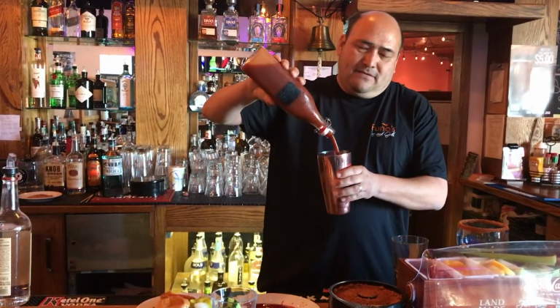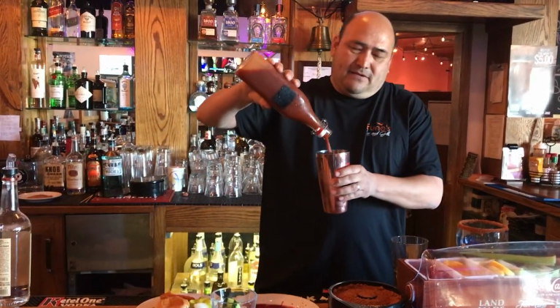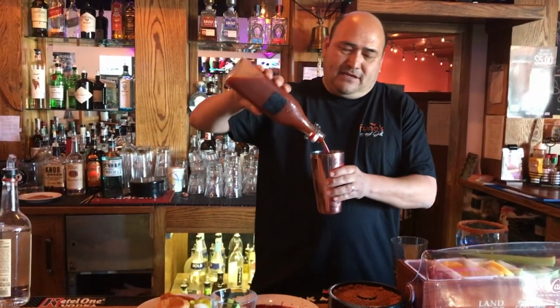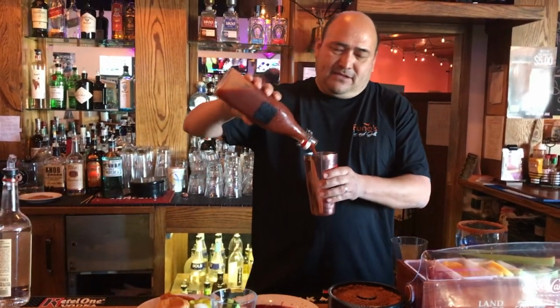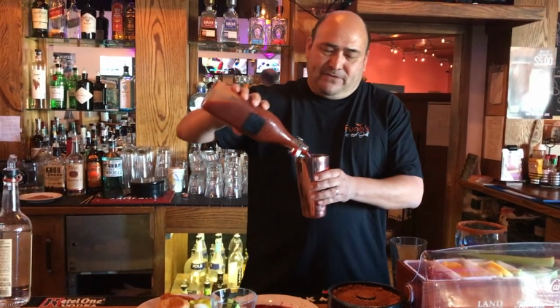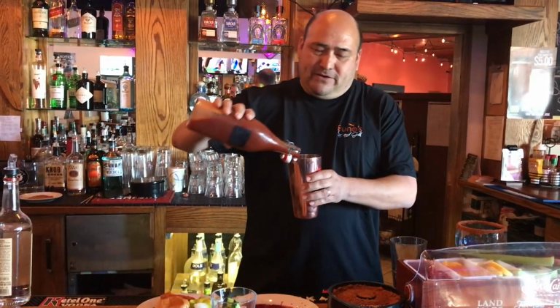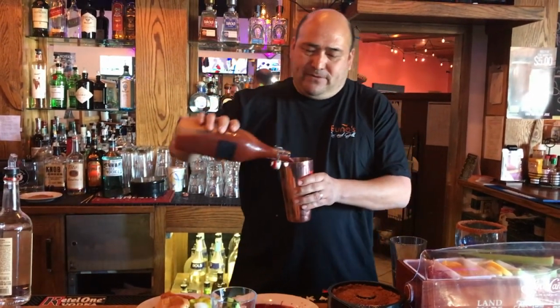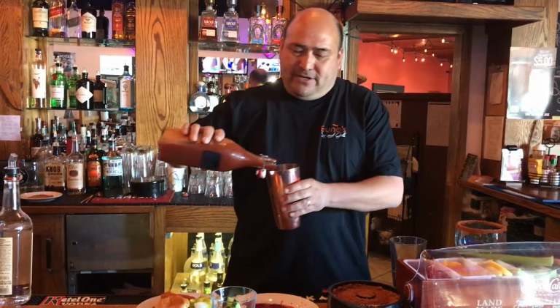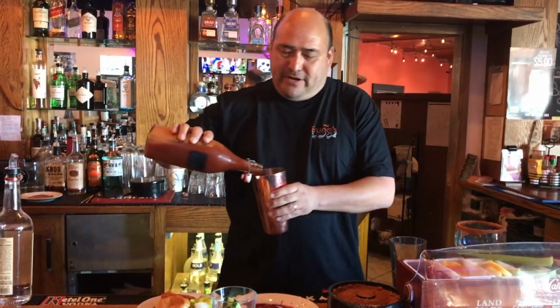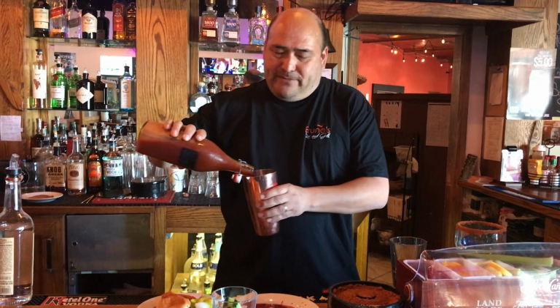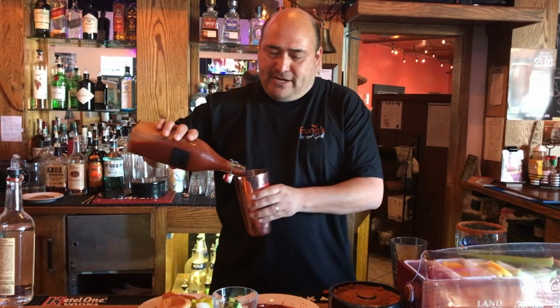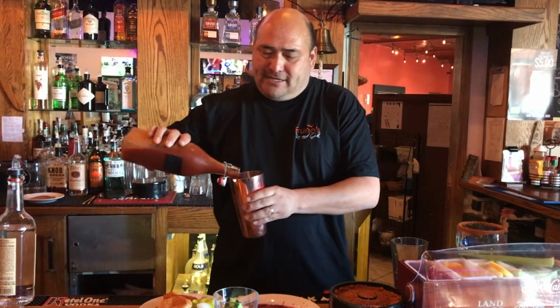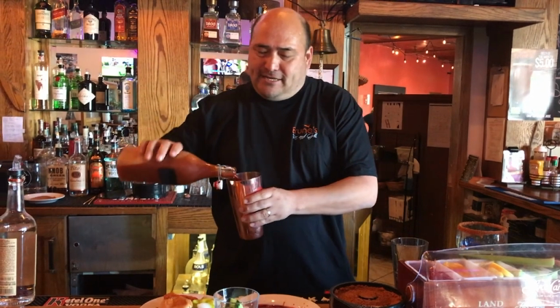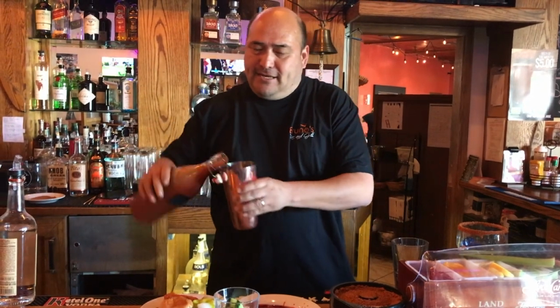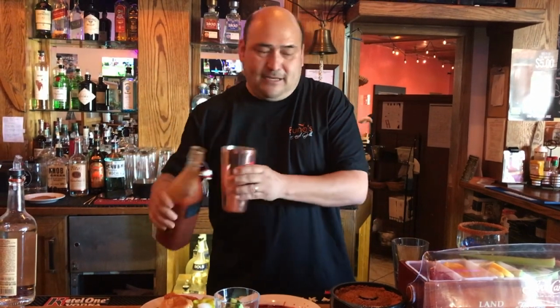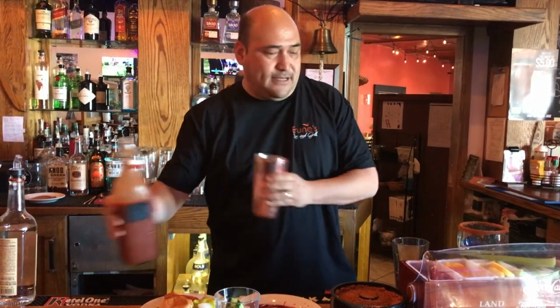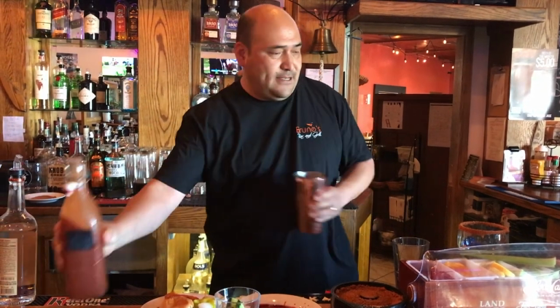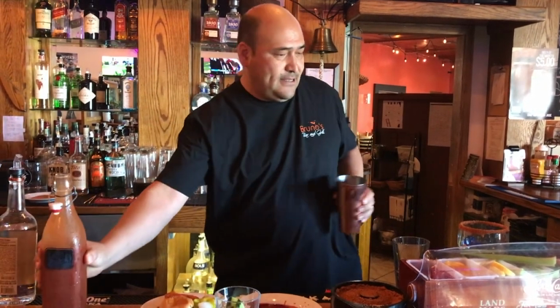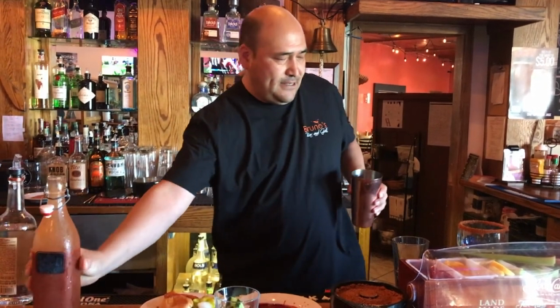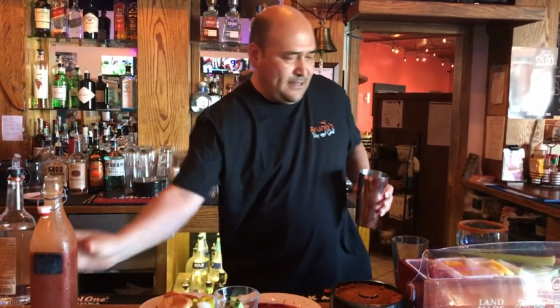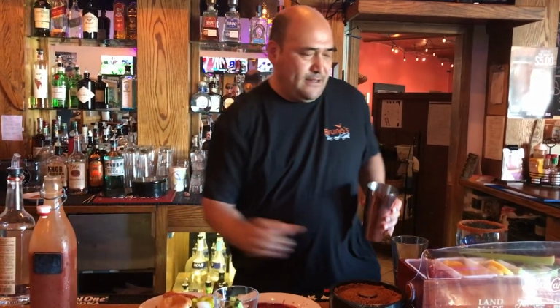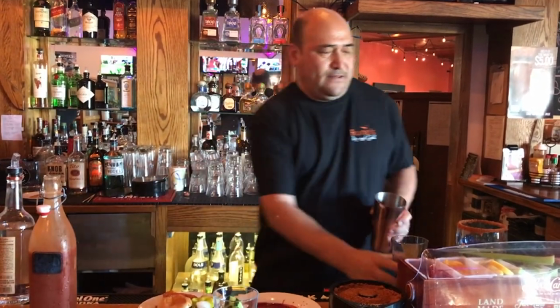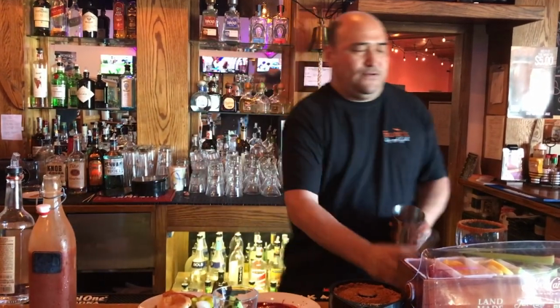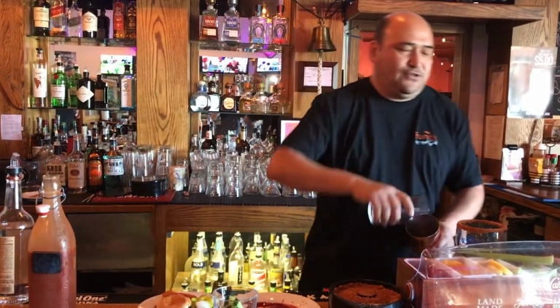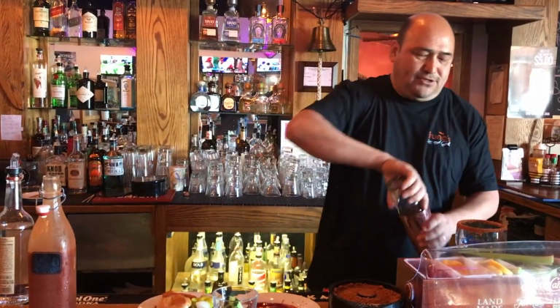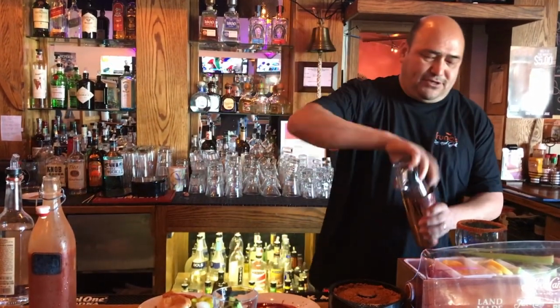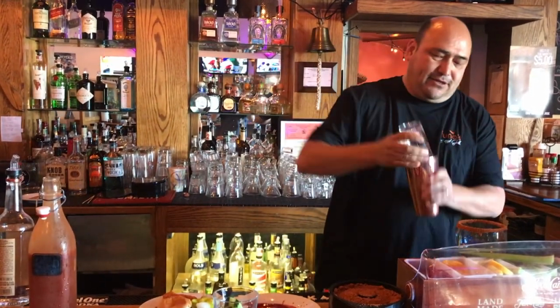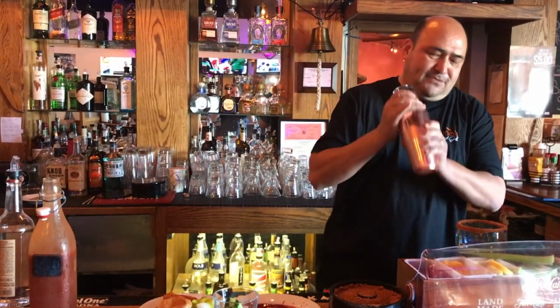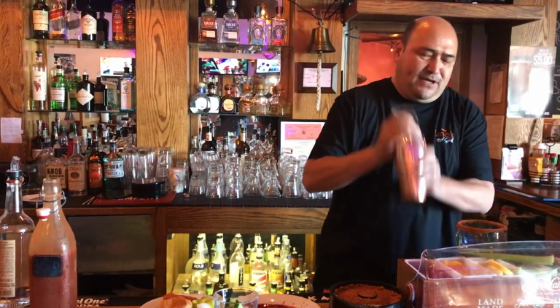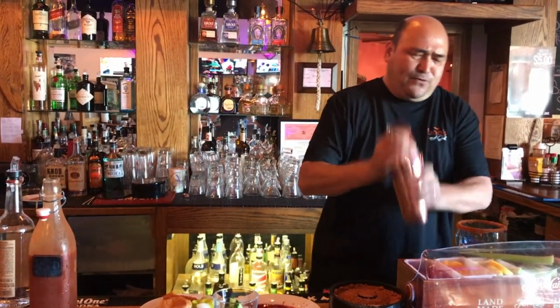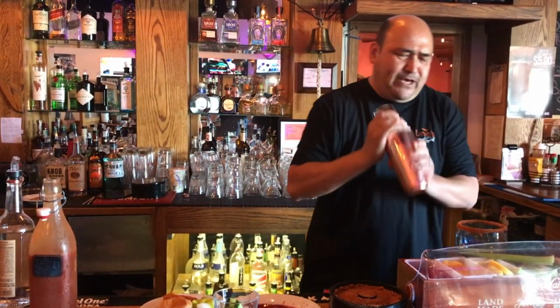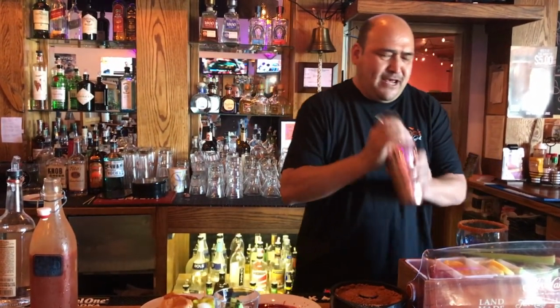Get some of our Bloody Mary mix. Shake this up for it.